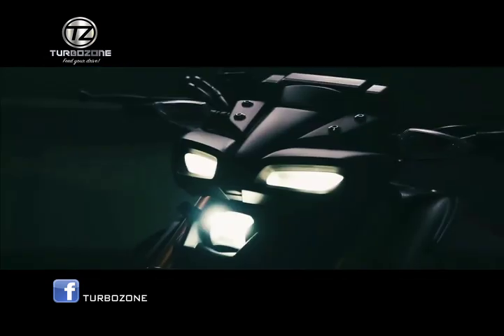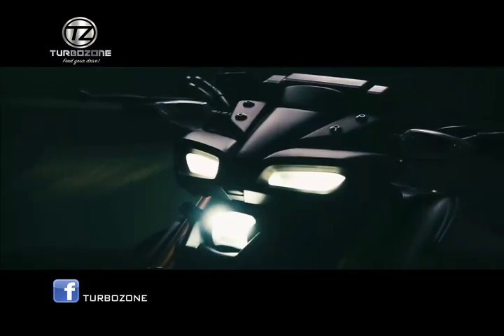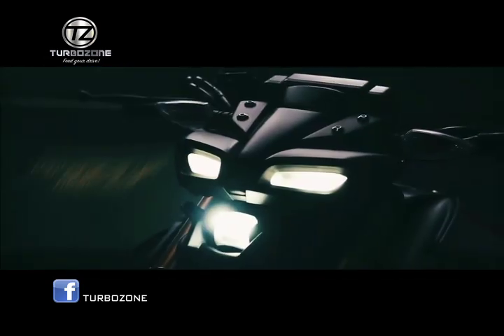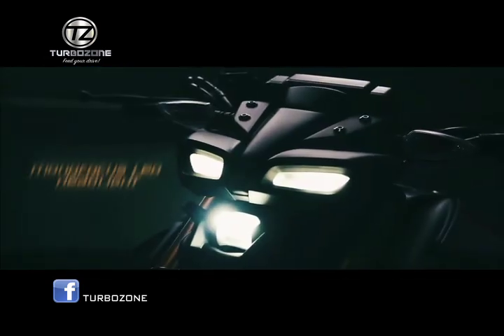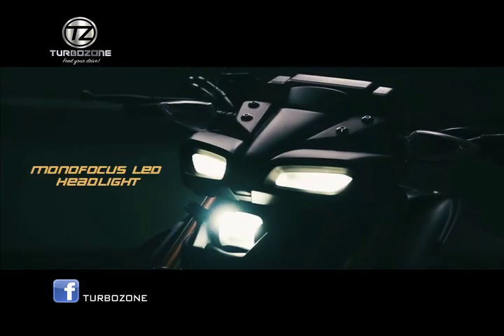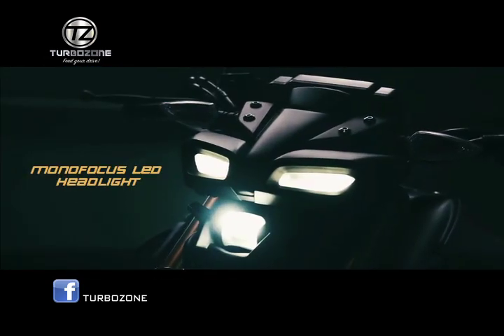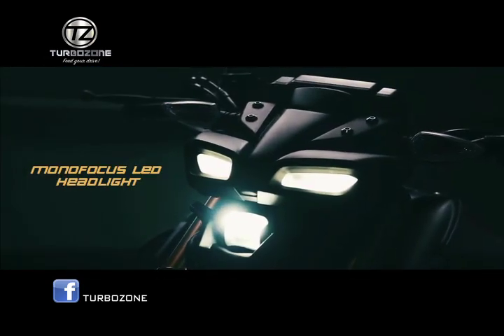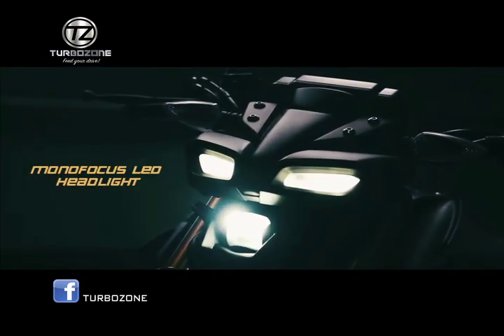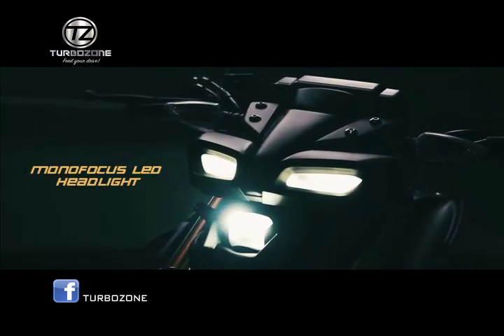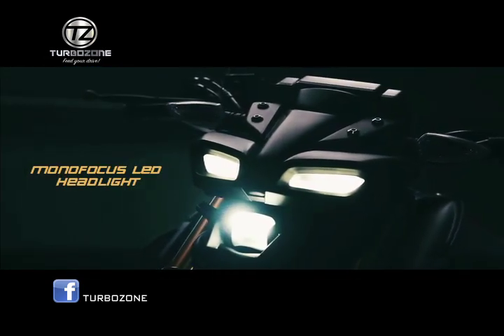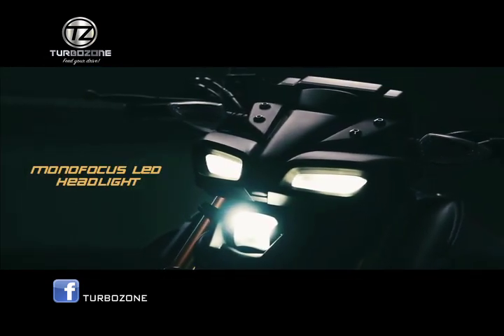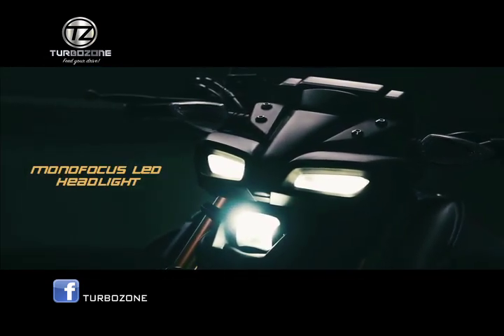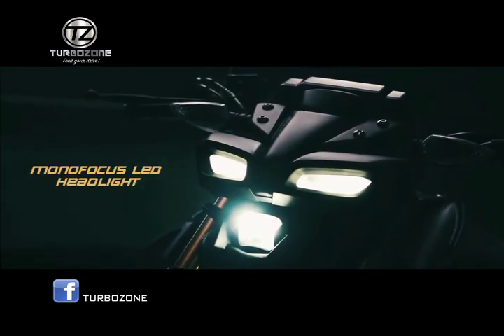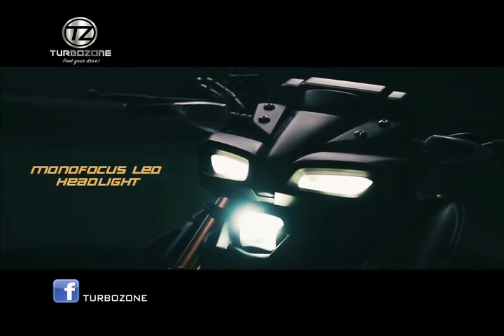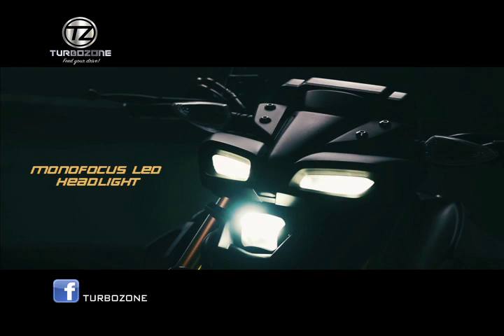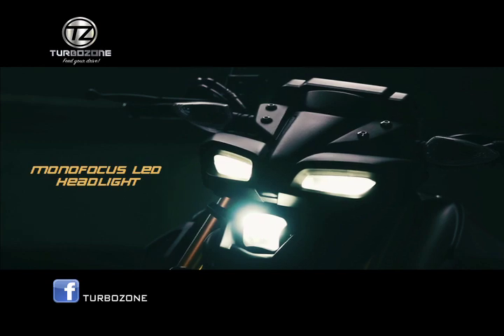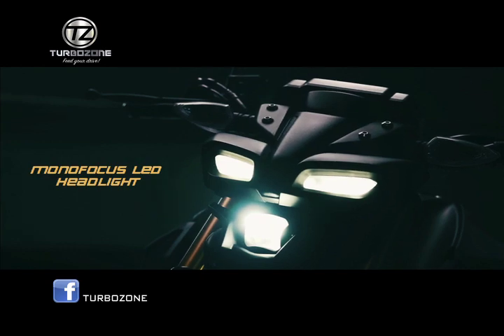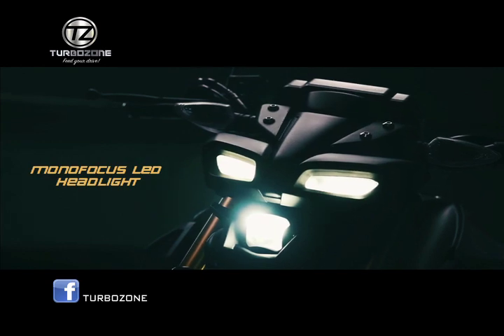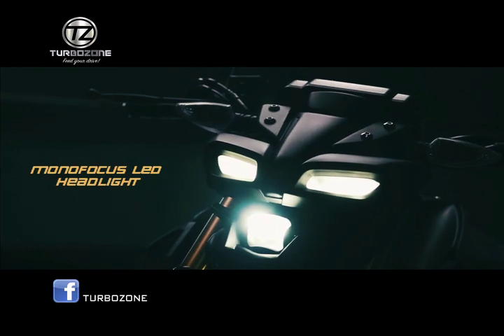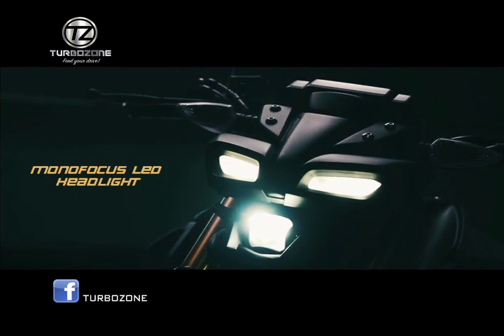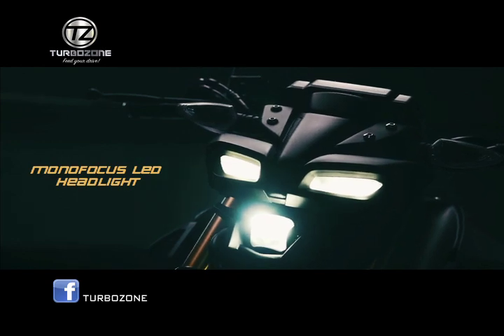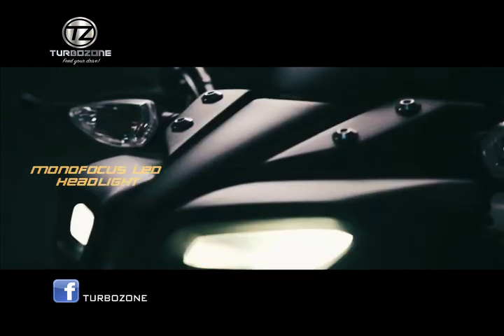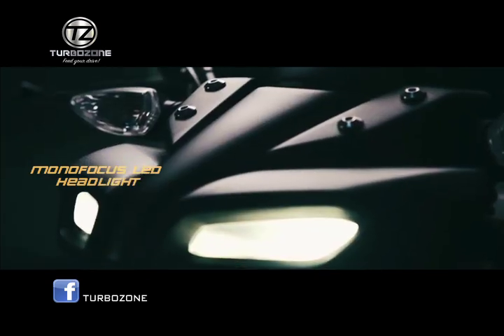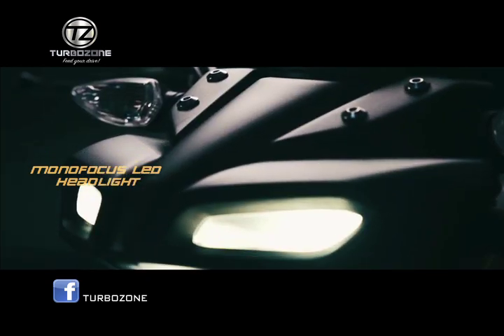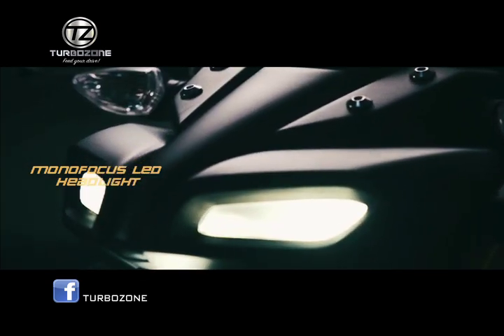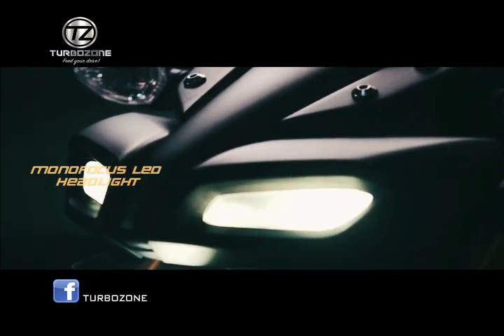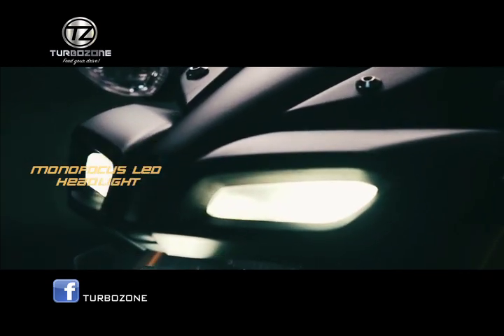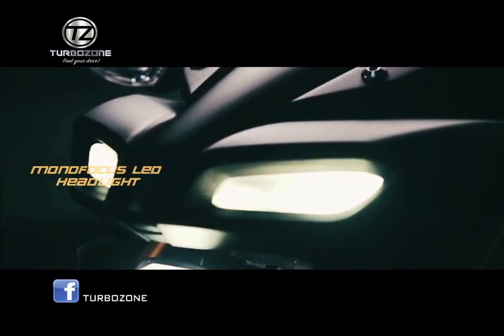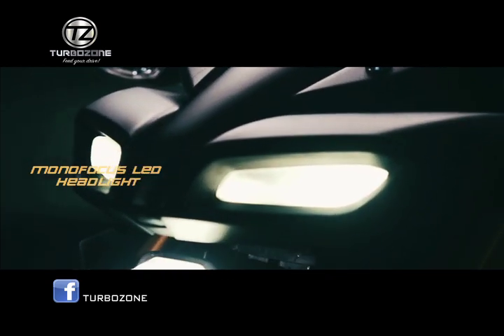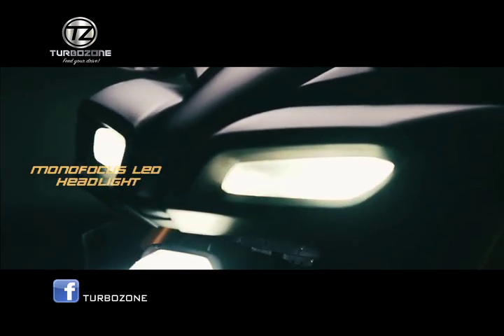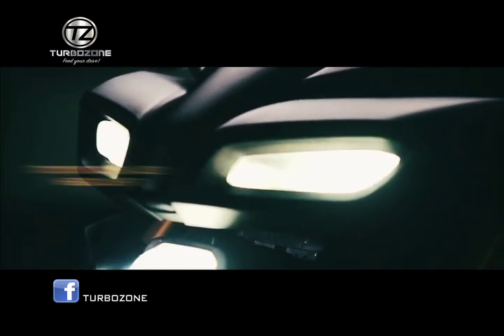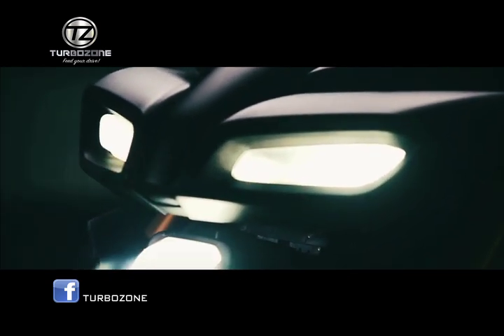Monofocus LED headlight. Powerful and aggressive lights create a clear and bright view of the road.